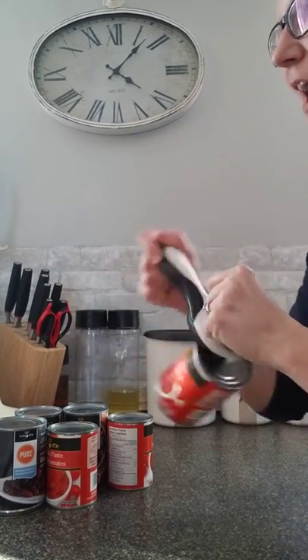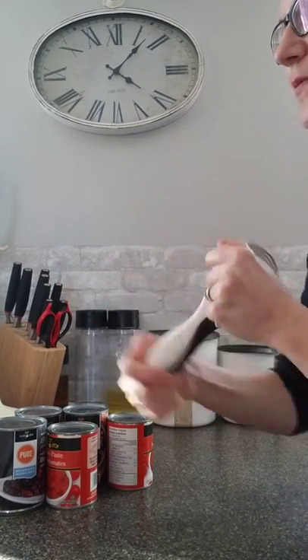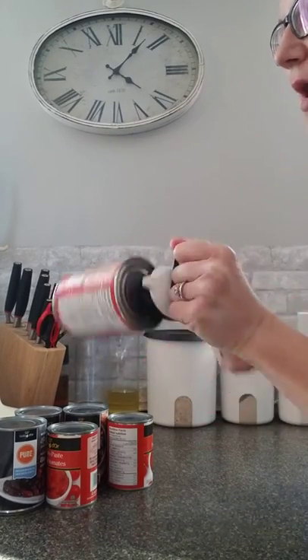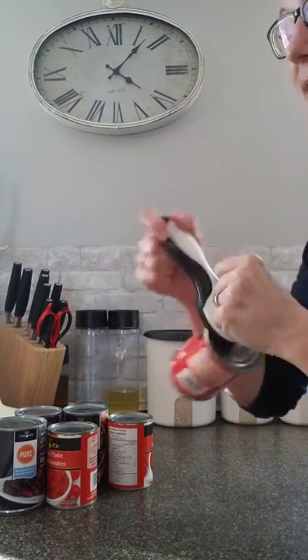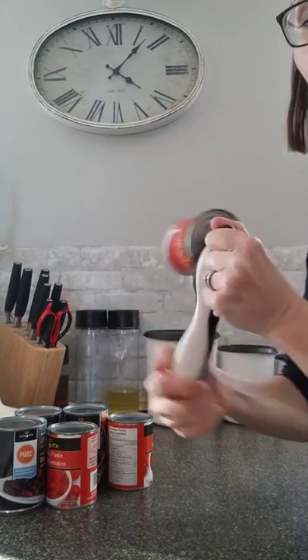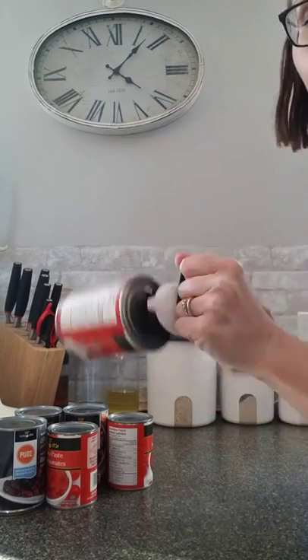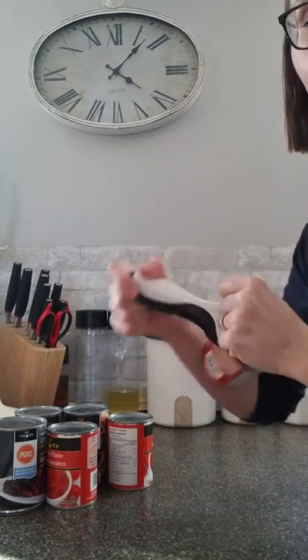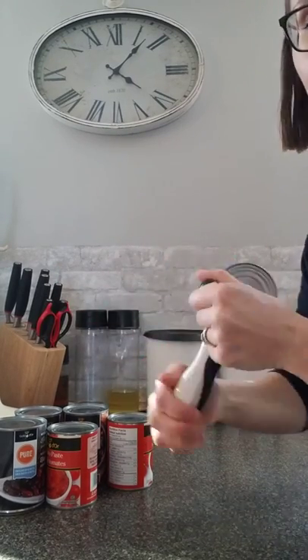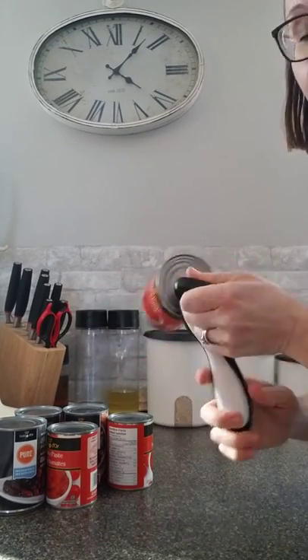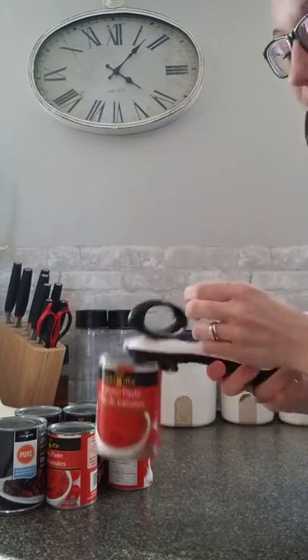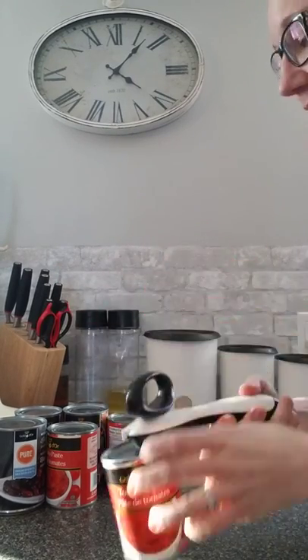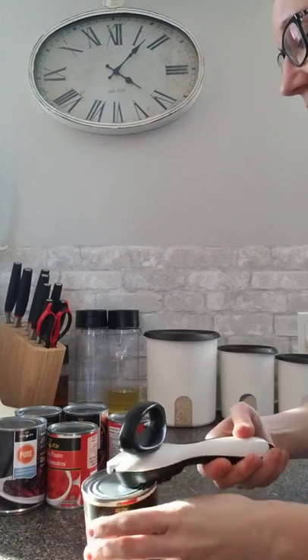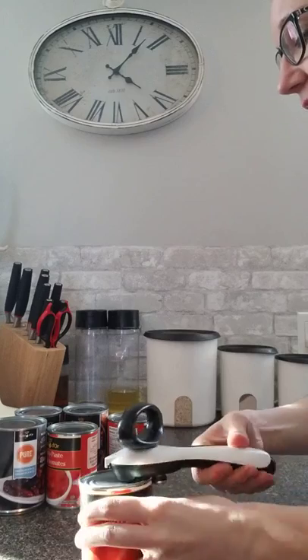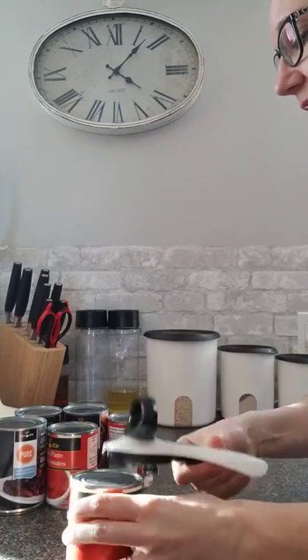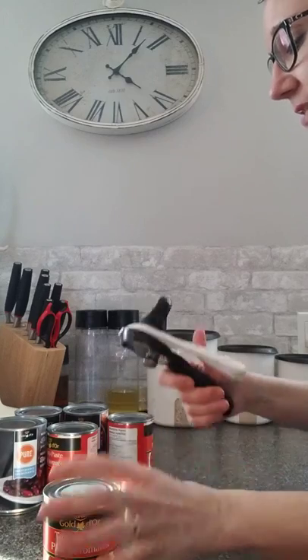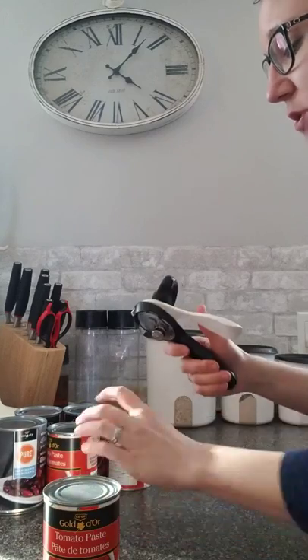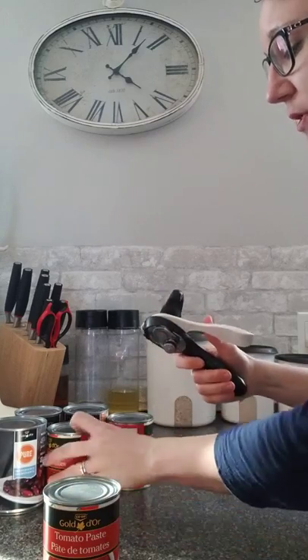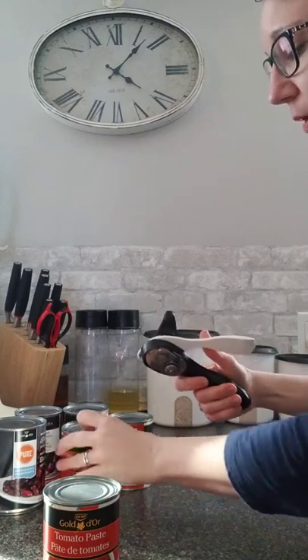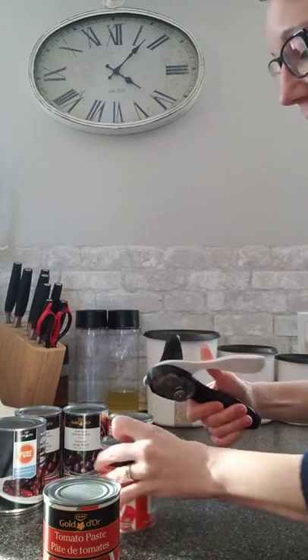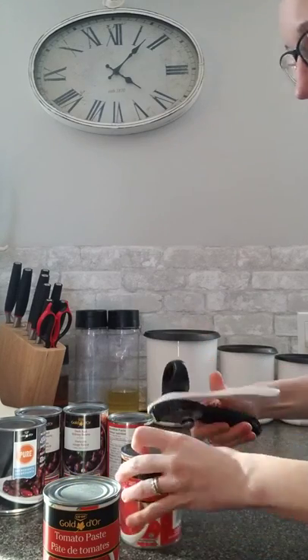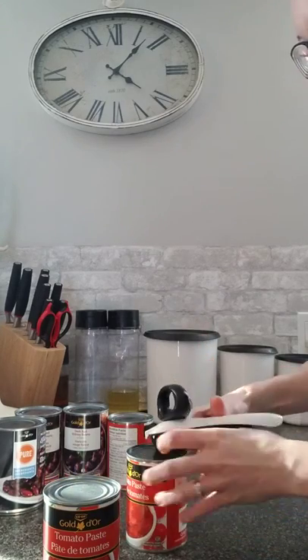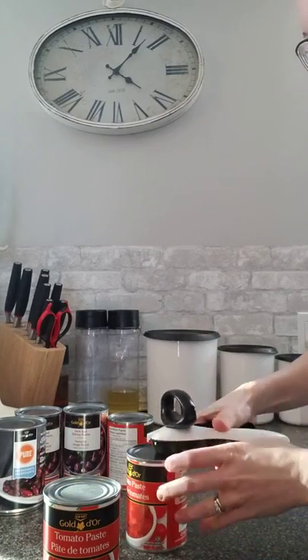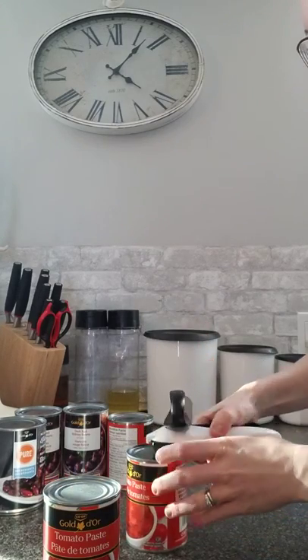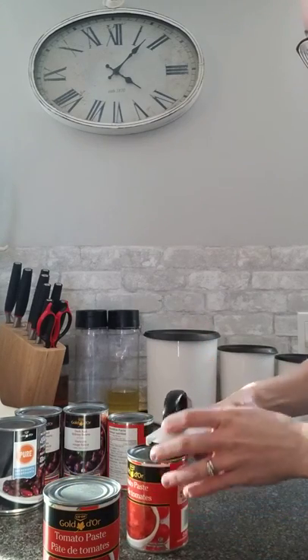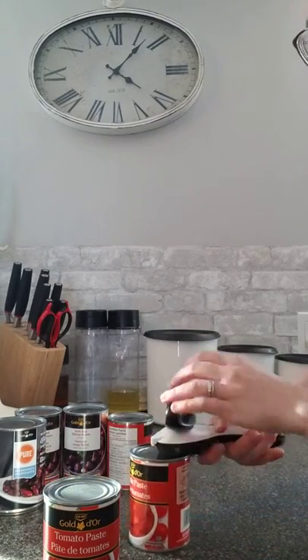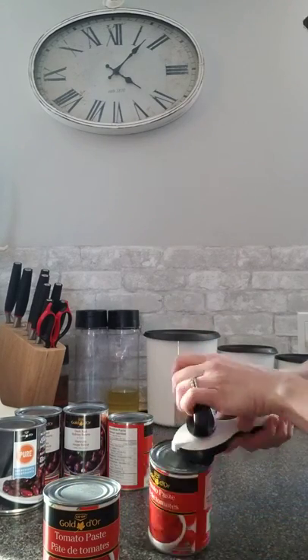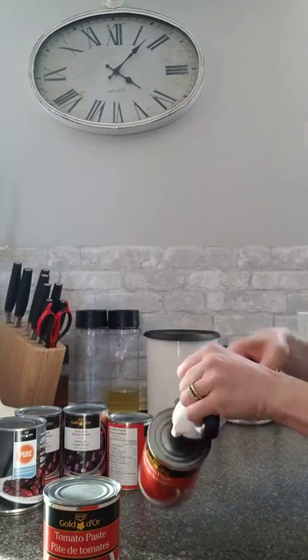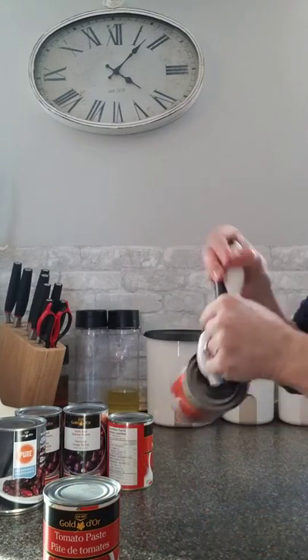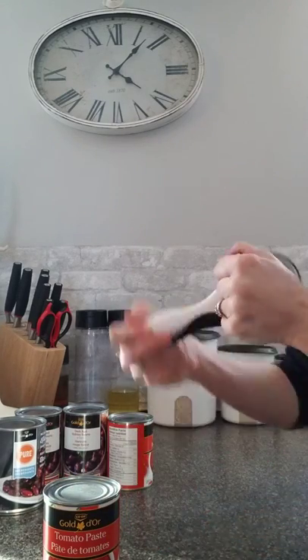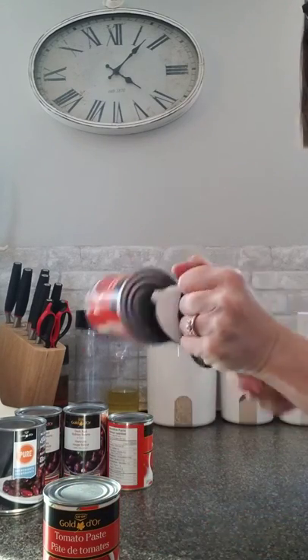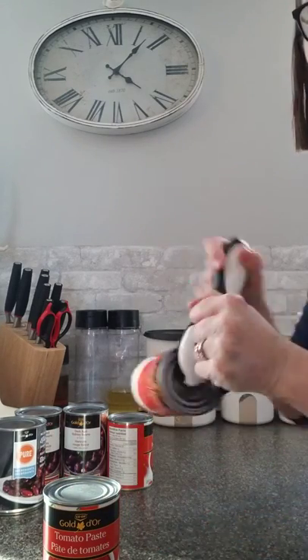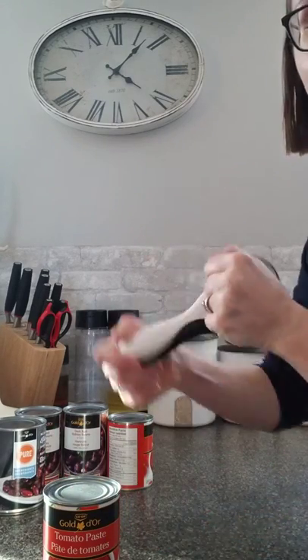I like to open my cans like this because I find it is super quick and easy, just to pop it on and go like this.